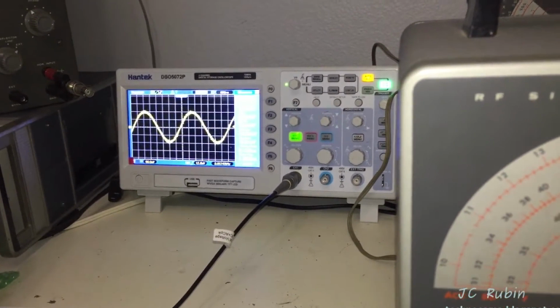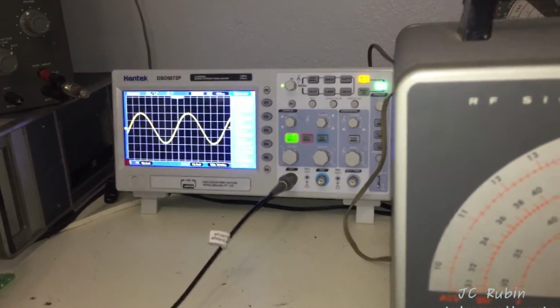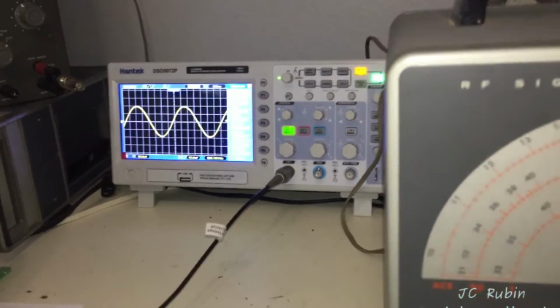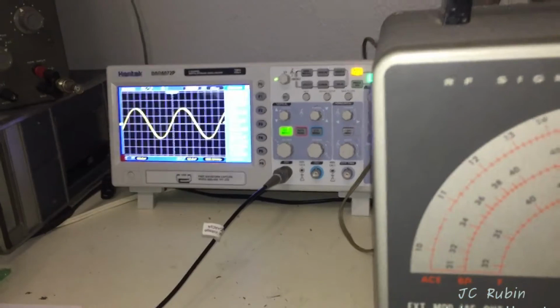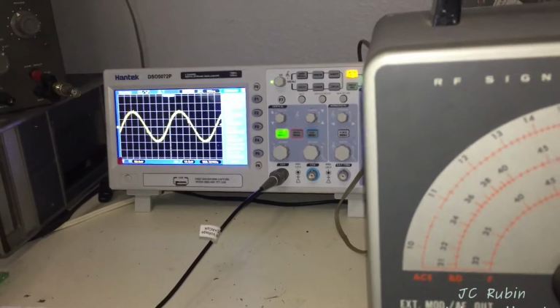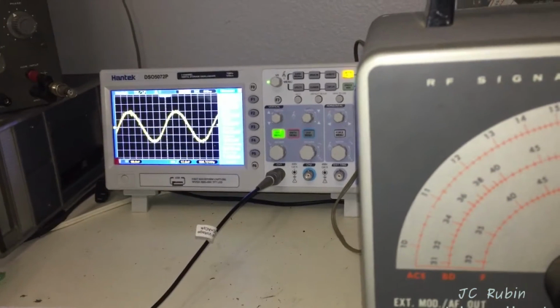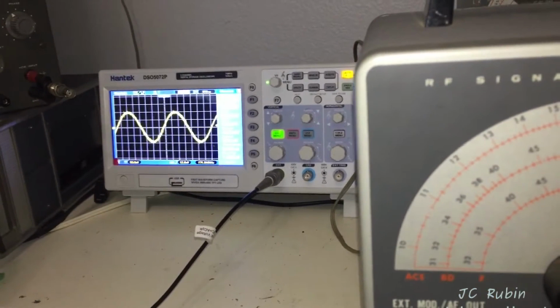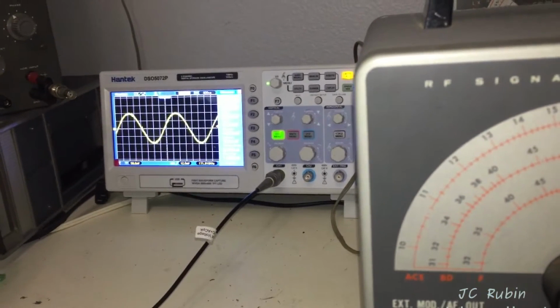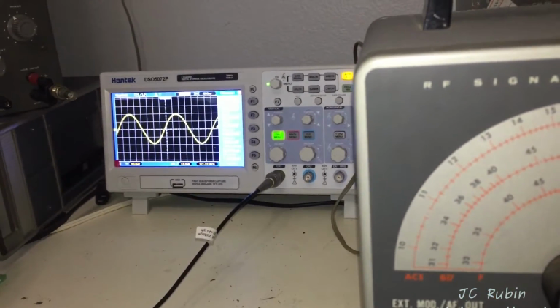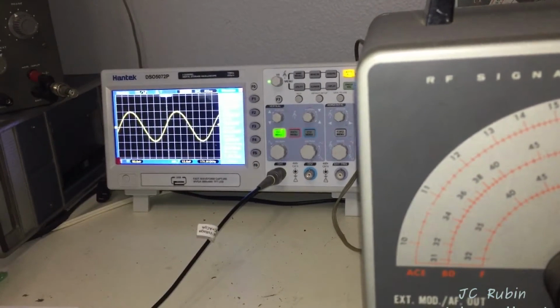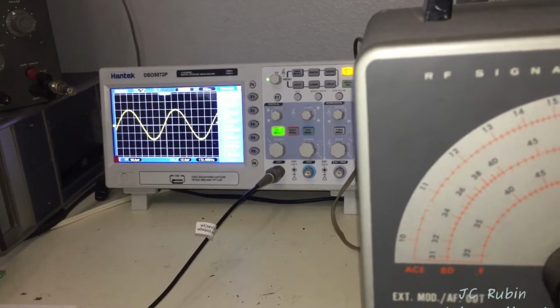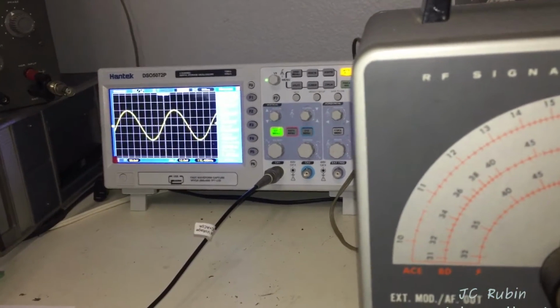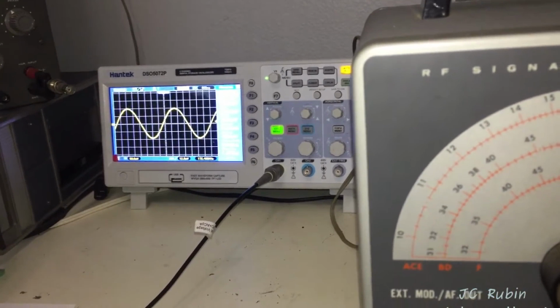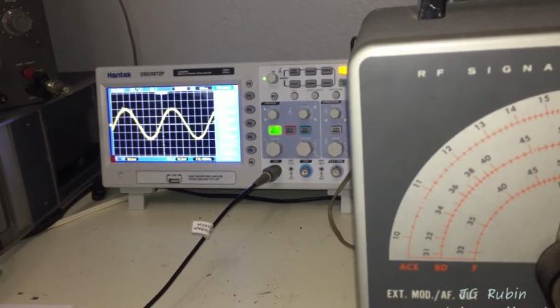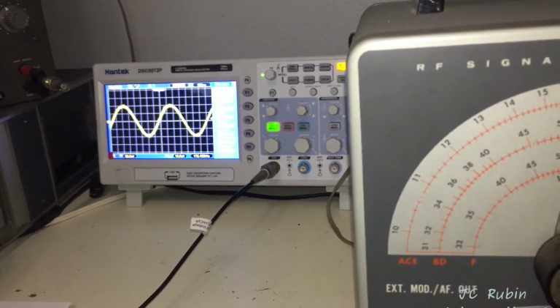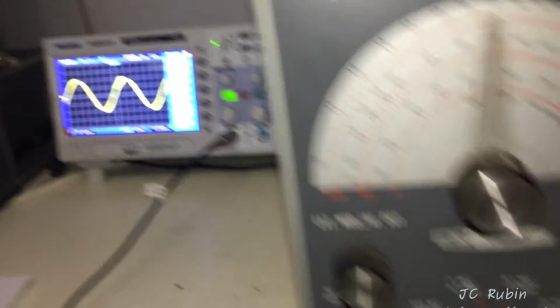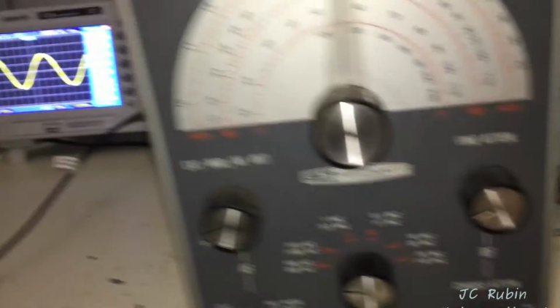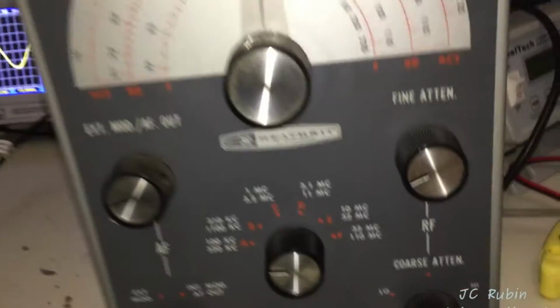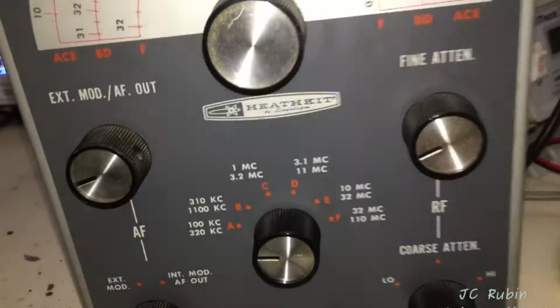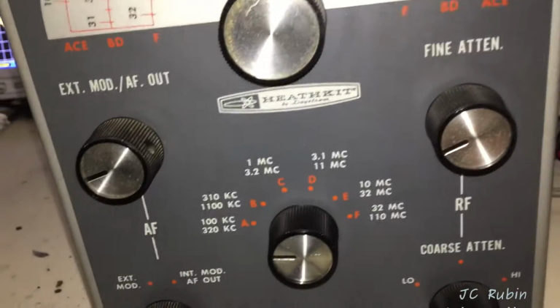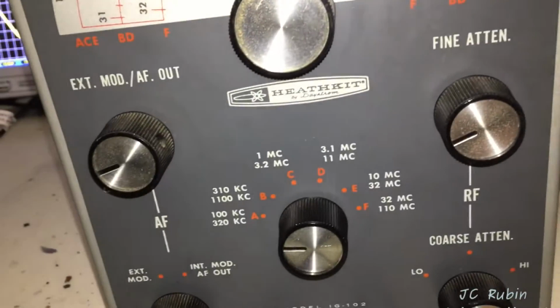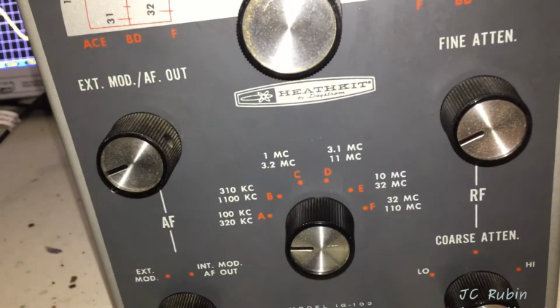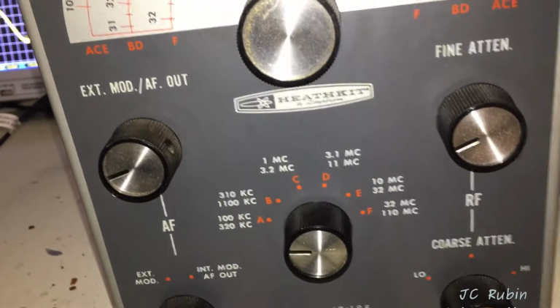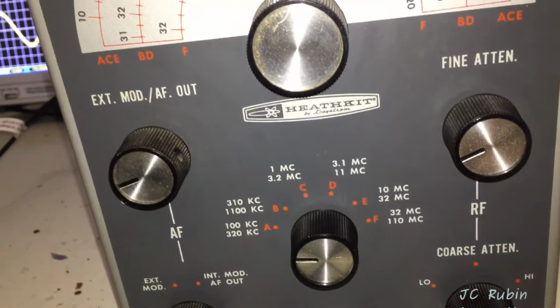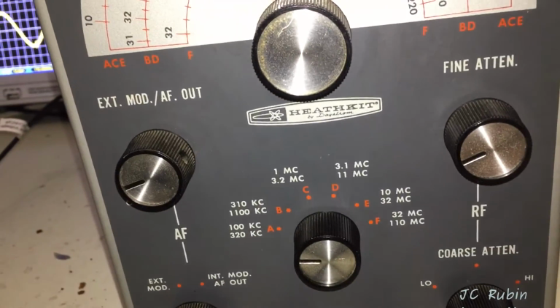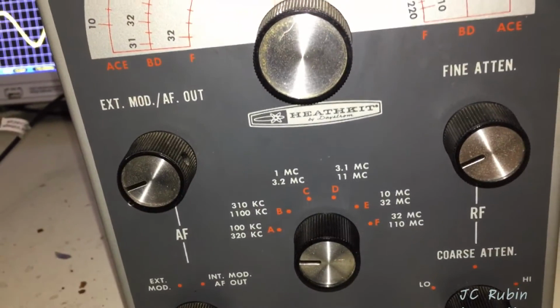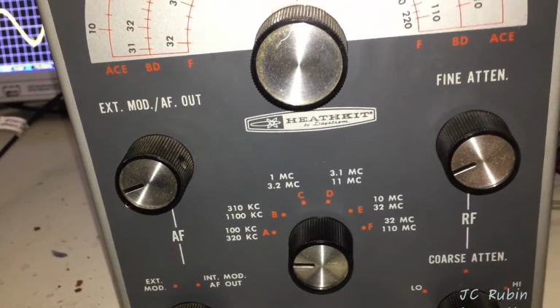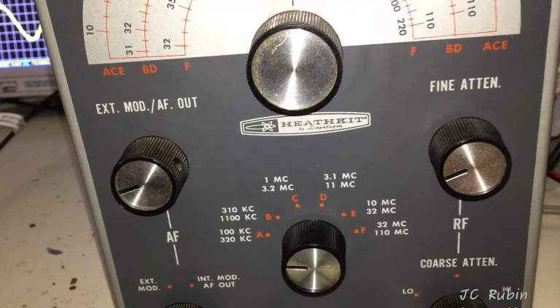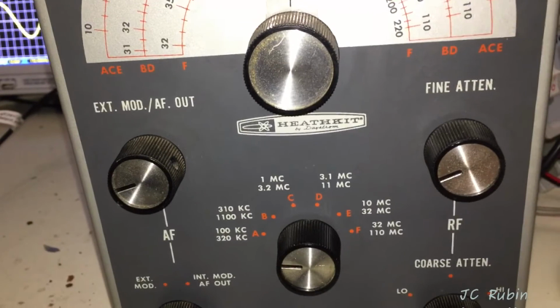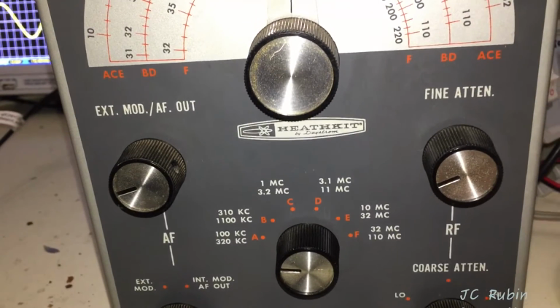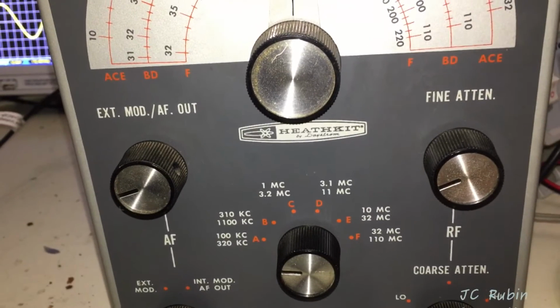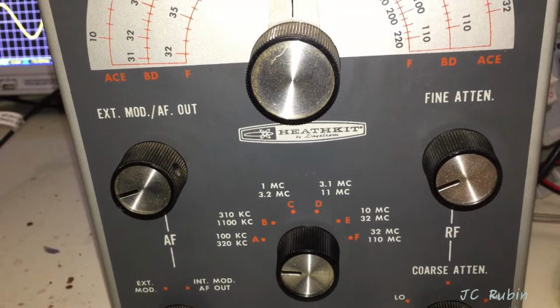So I'm going to go through right quick and point out all the values from band A all the way to band F and annotate them in this short video.